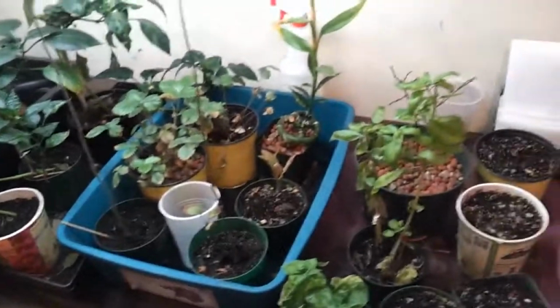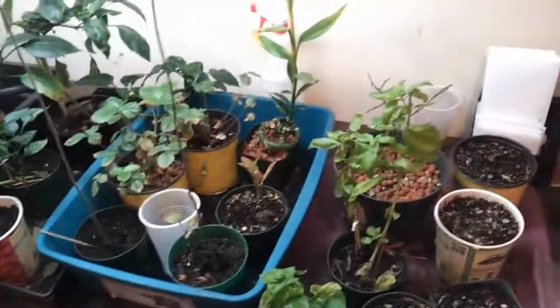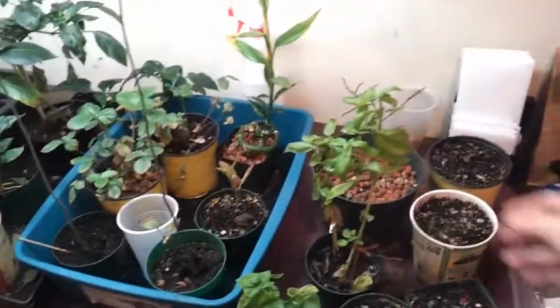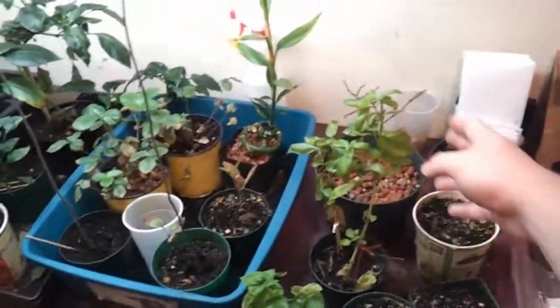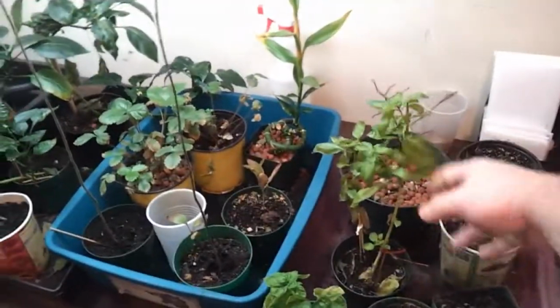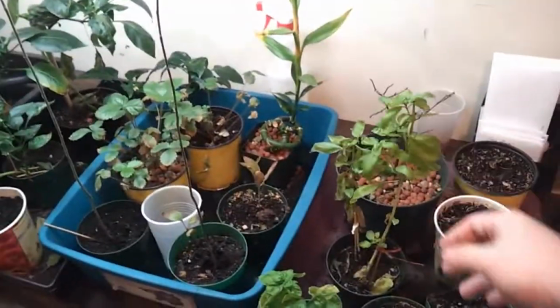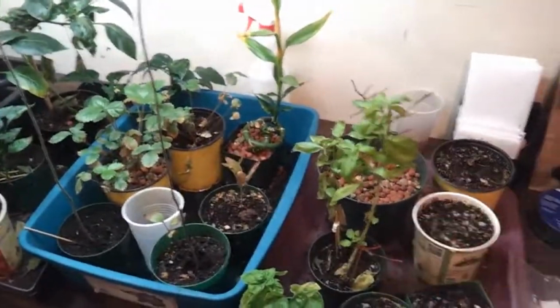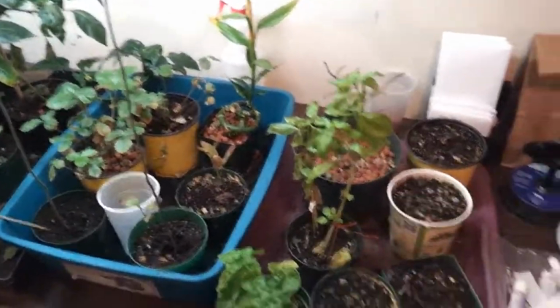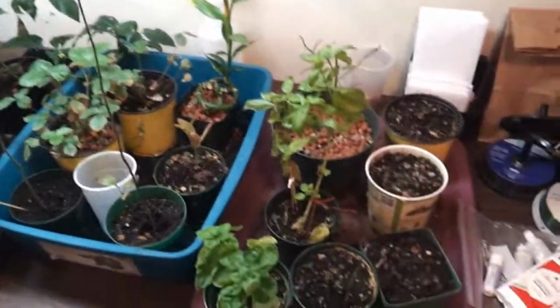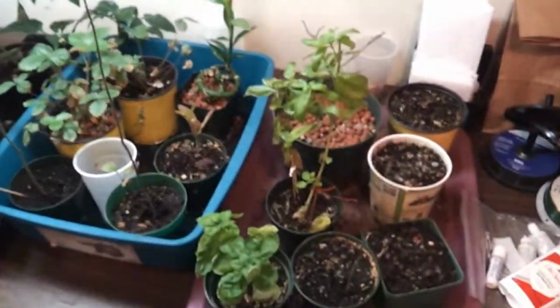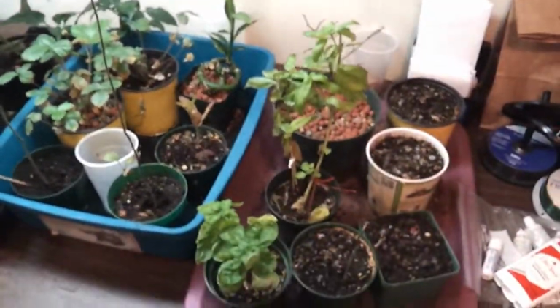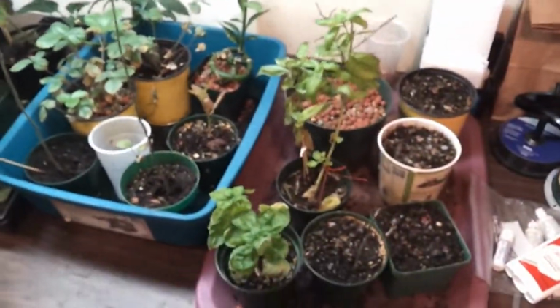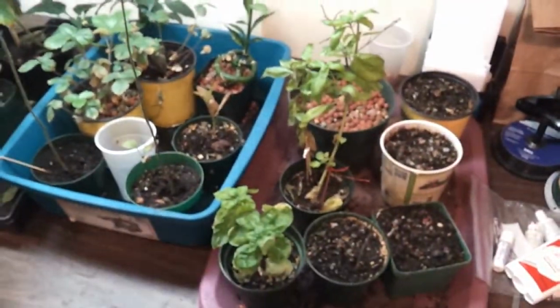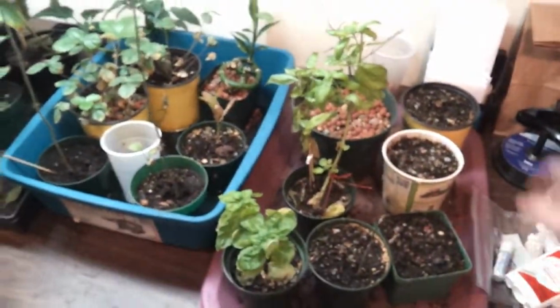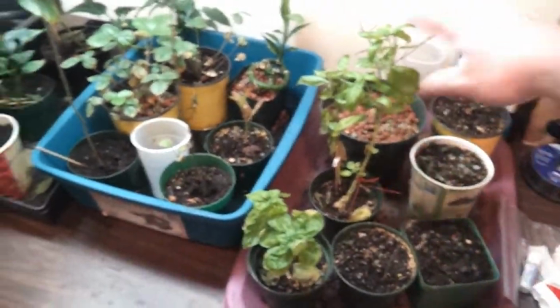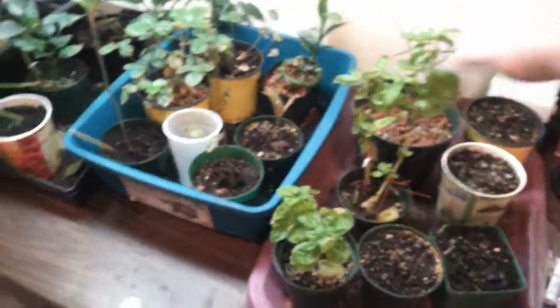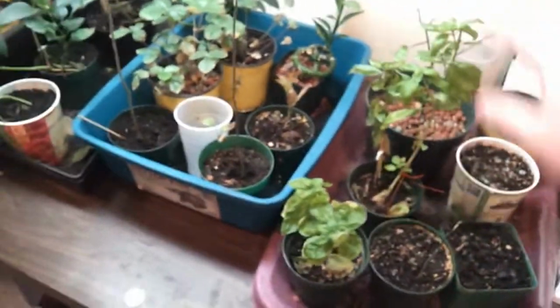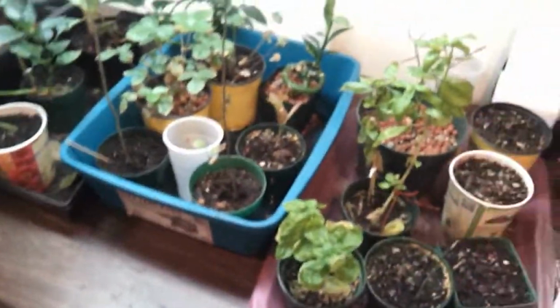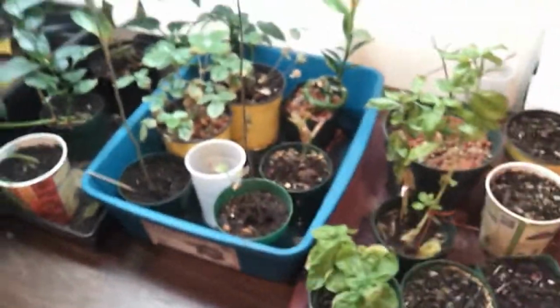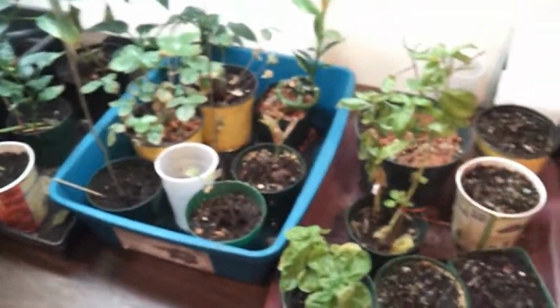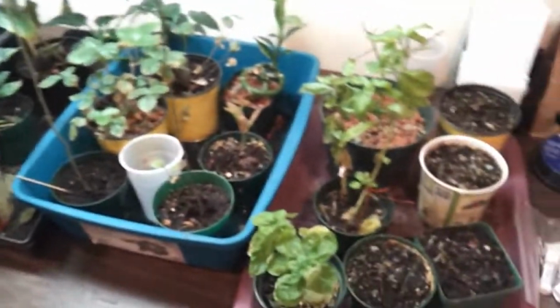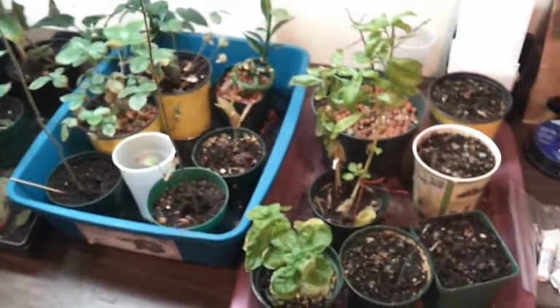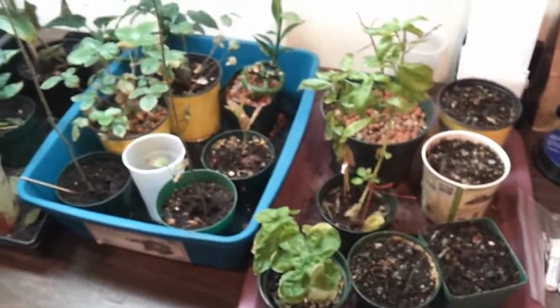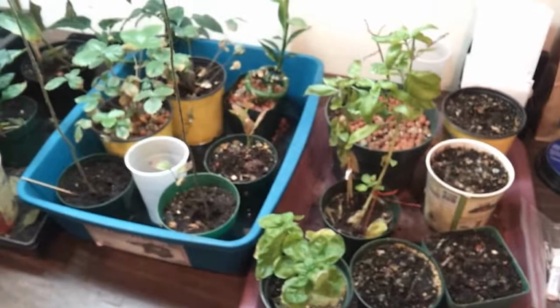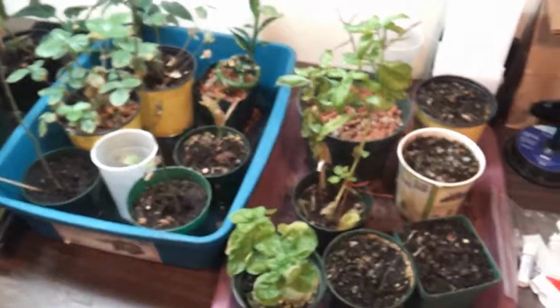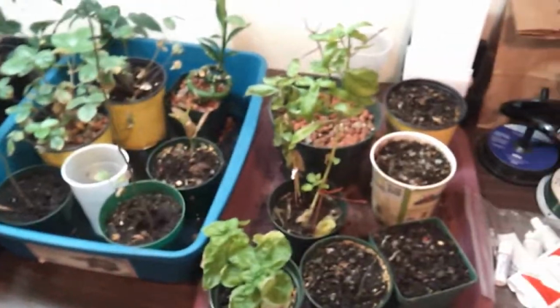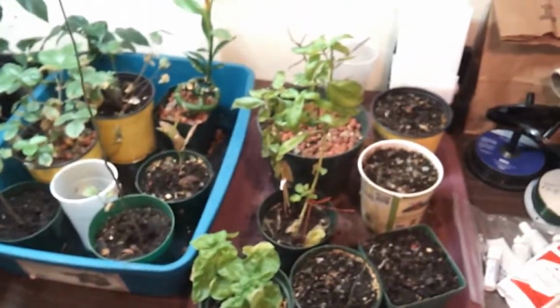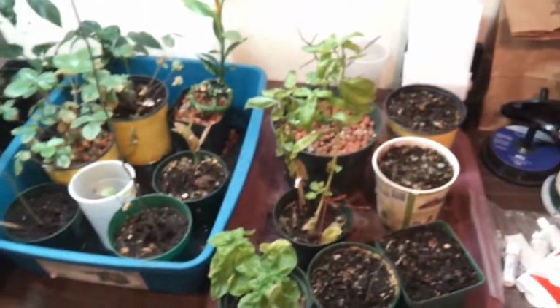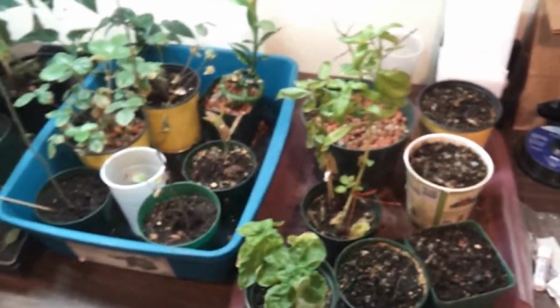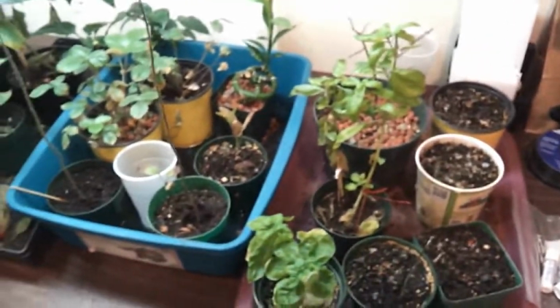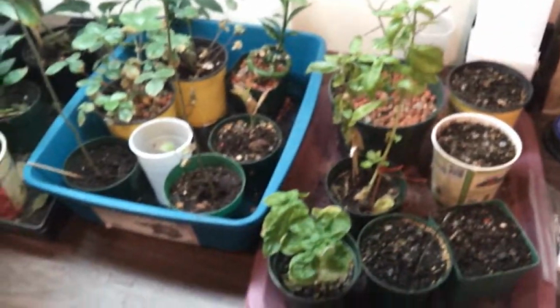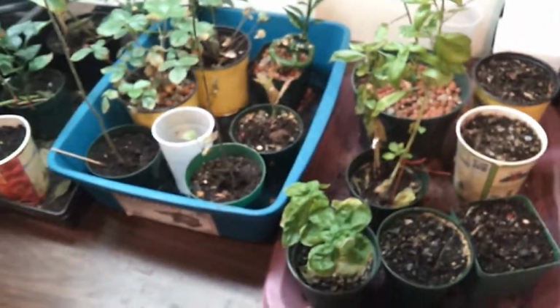Basil is still growing. I trimmed the tops off a little while ago and dried it — smells really nice.